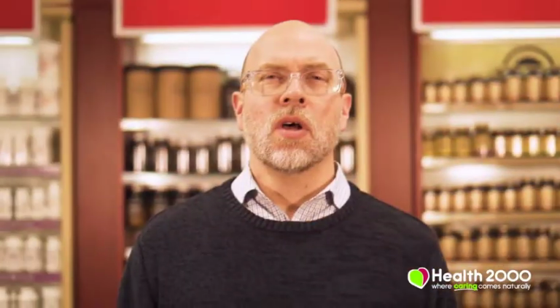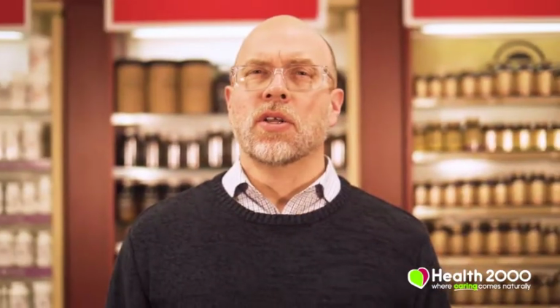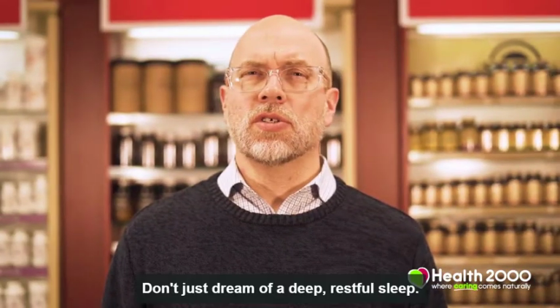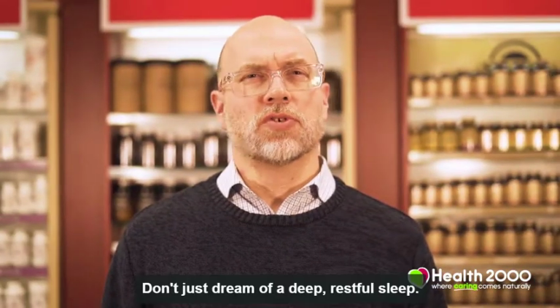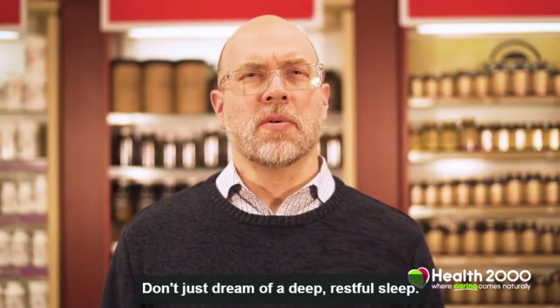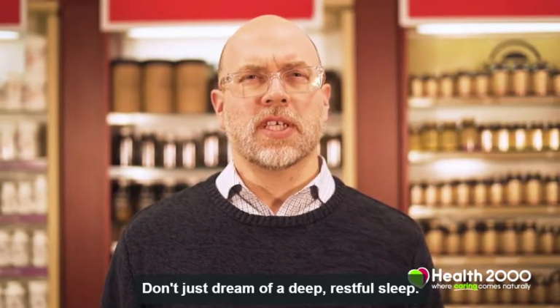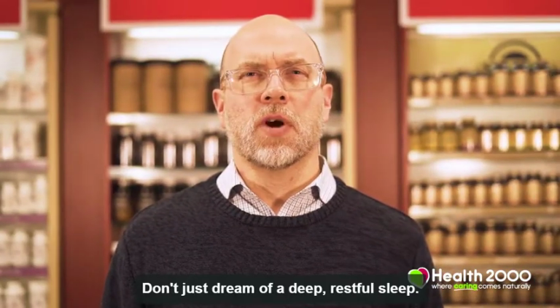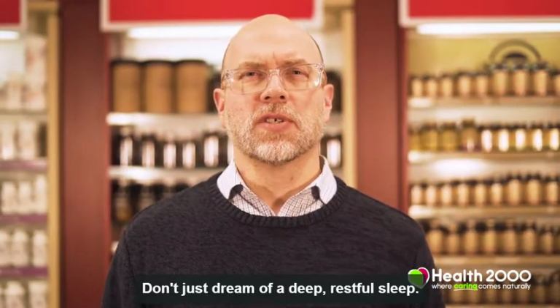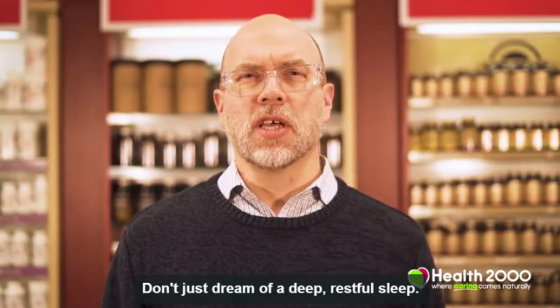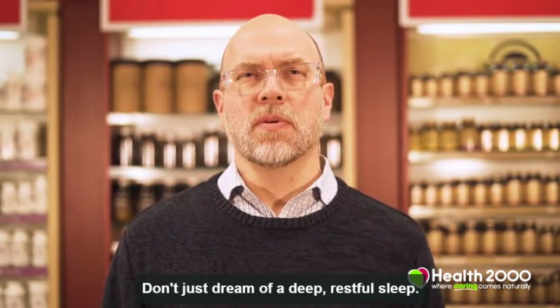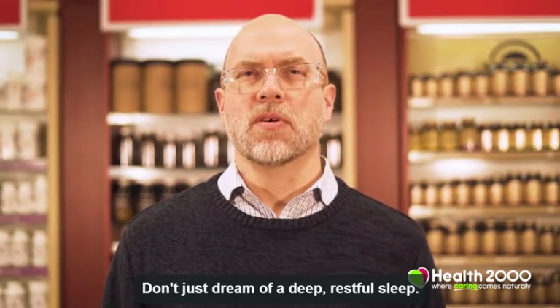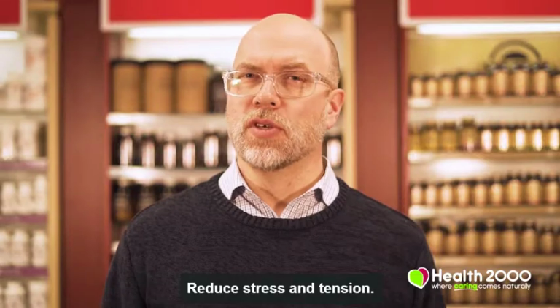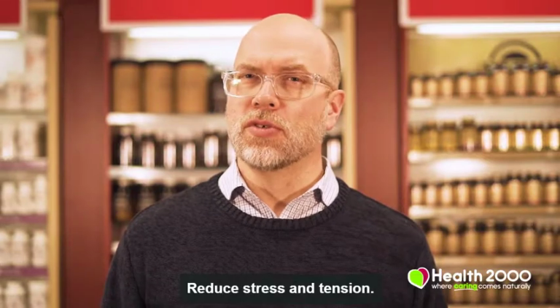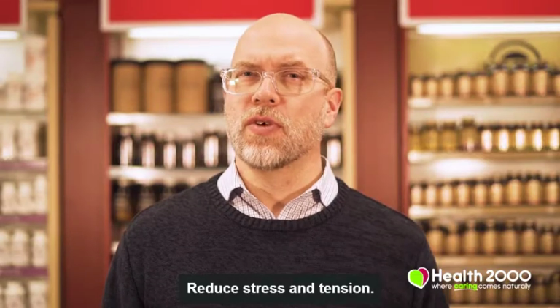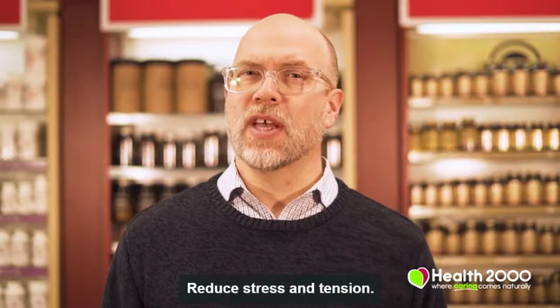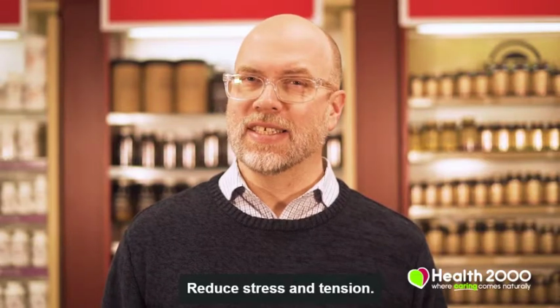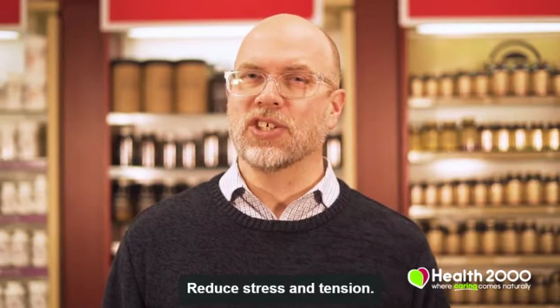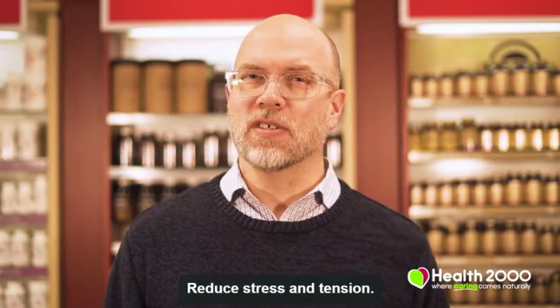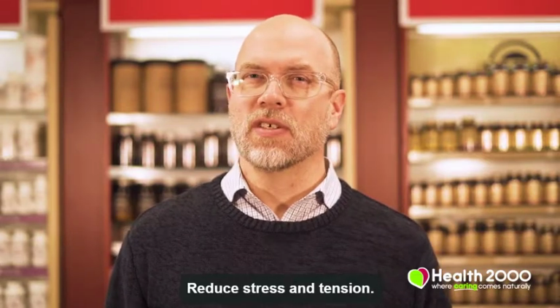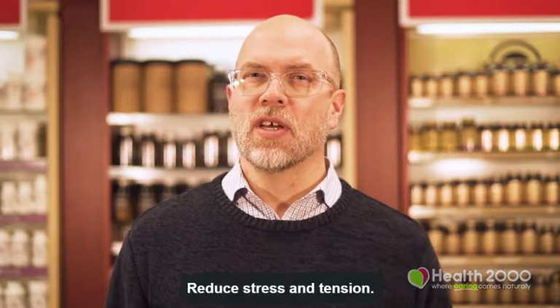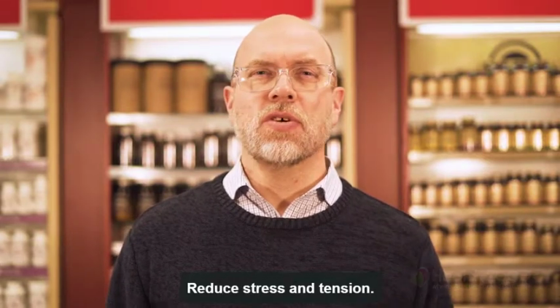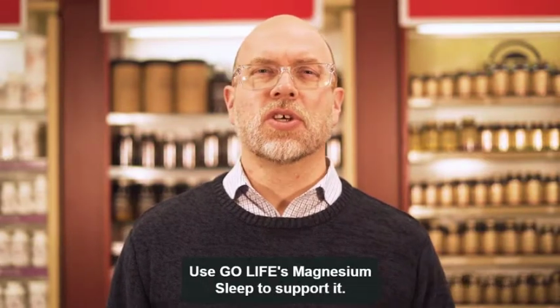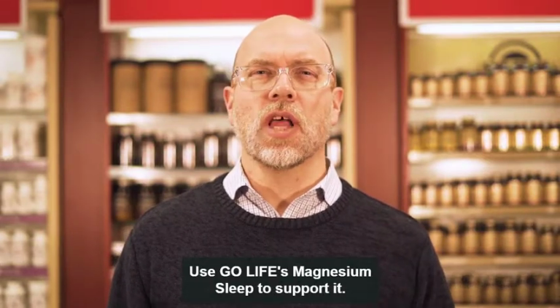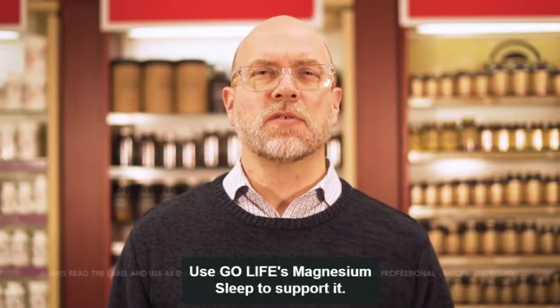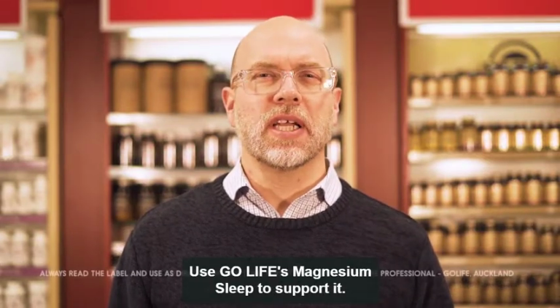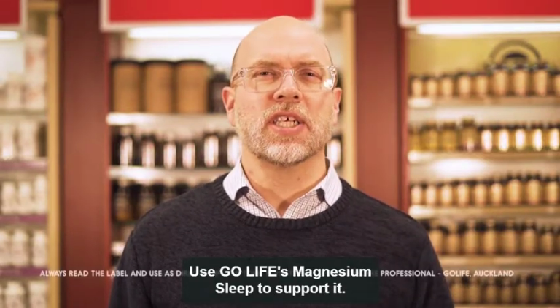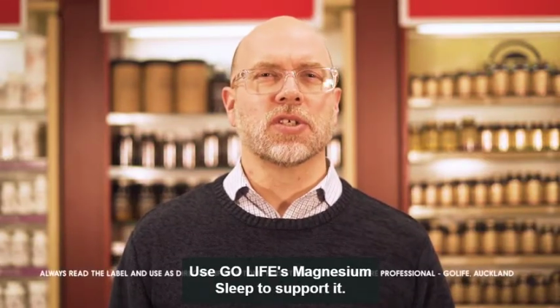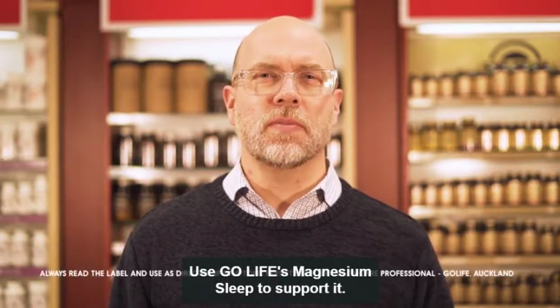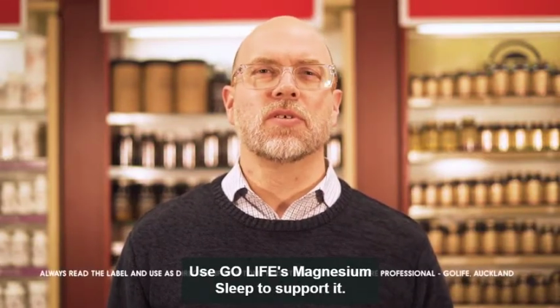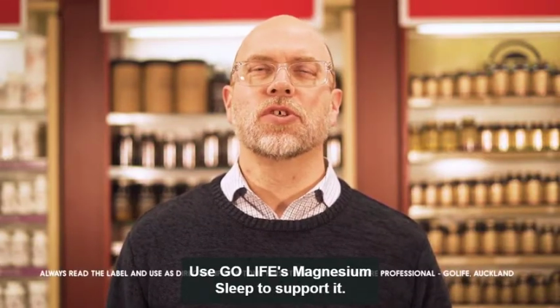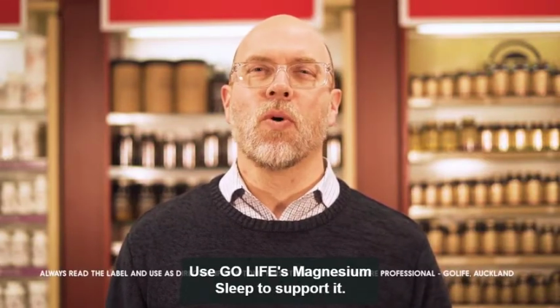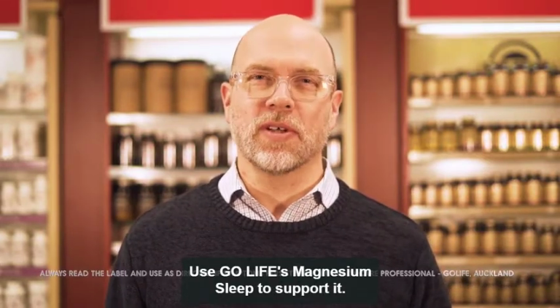Don't just dream of a deep, restful sleep. Reduce stress and tension. Use Go Life Magnesium Sleep to support it.